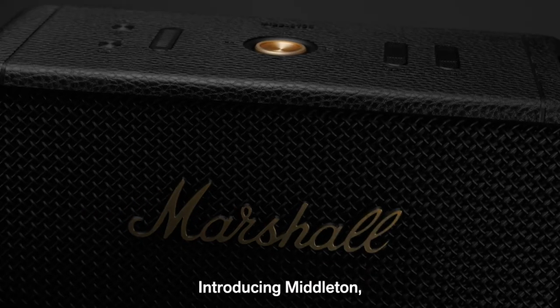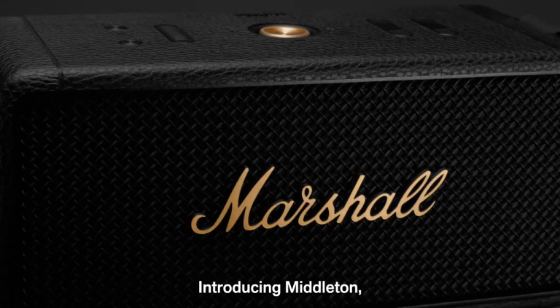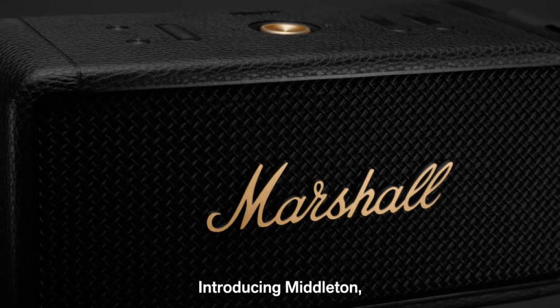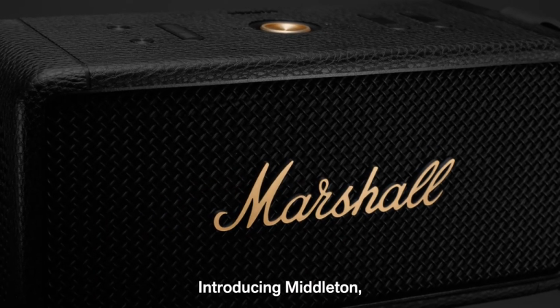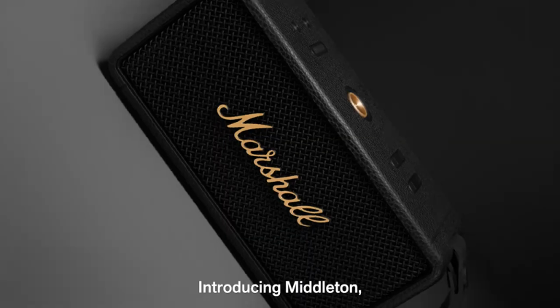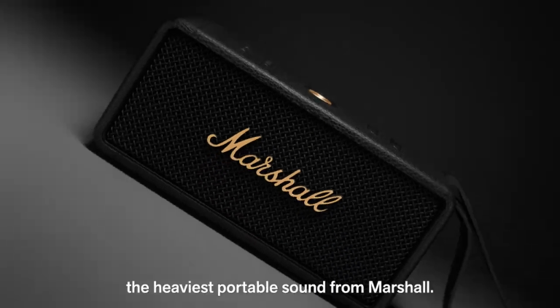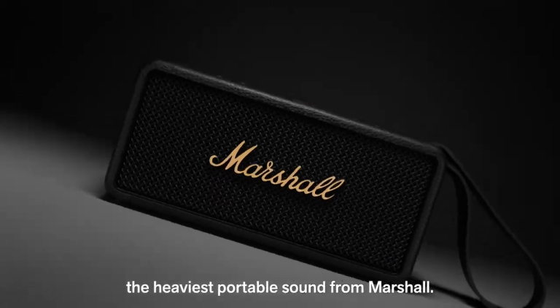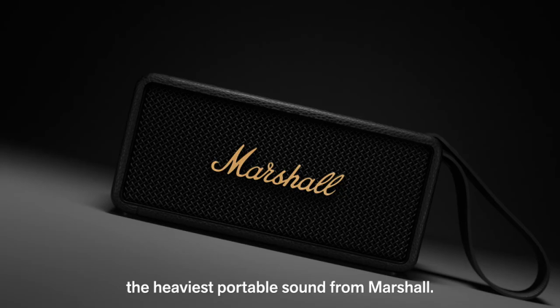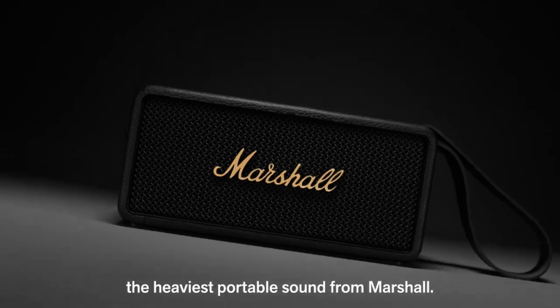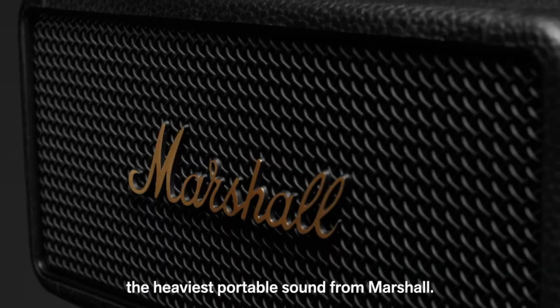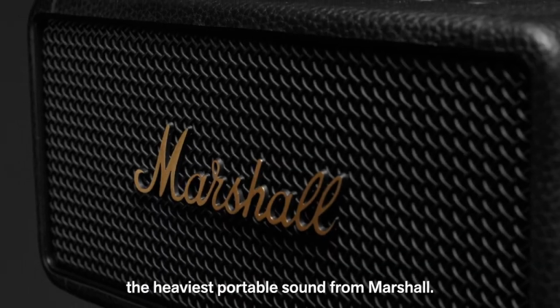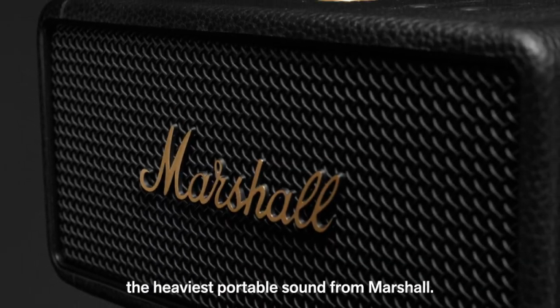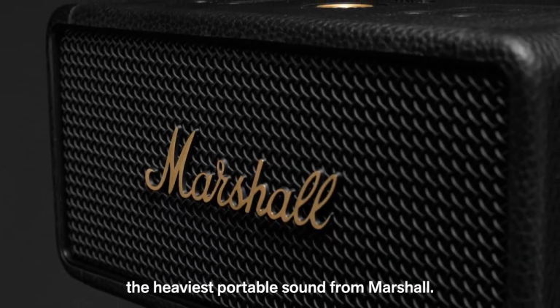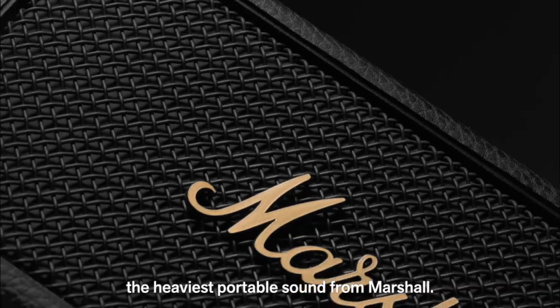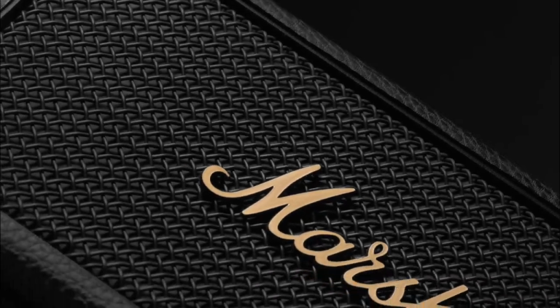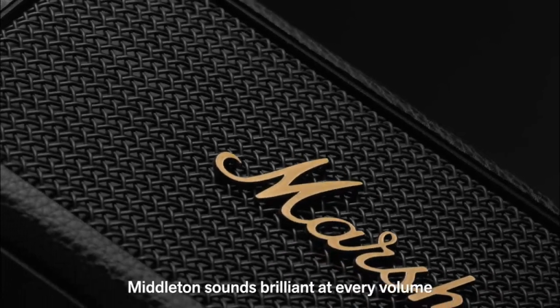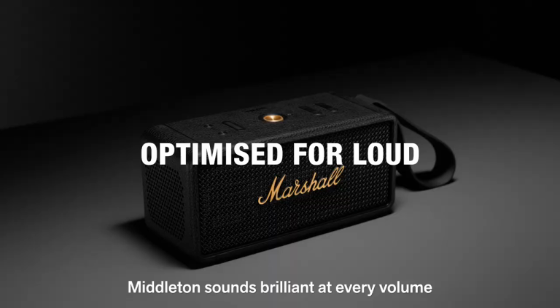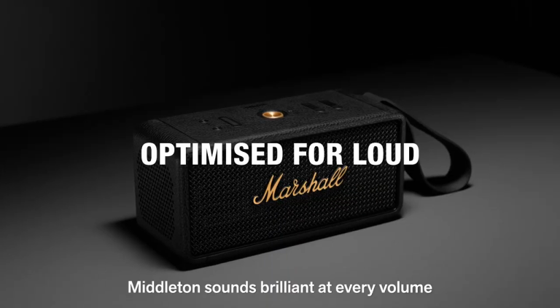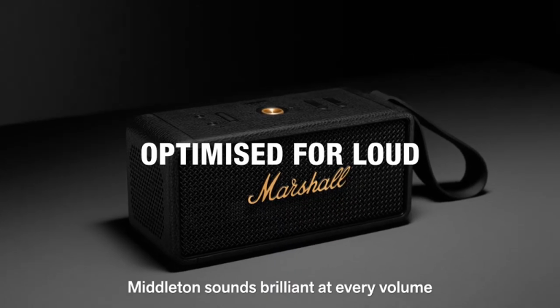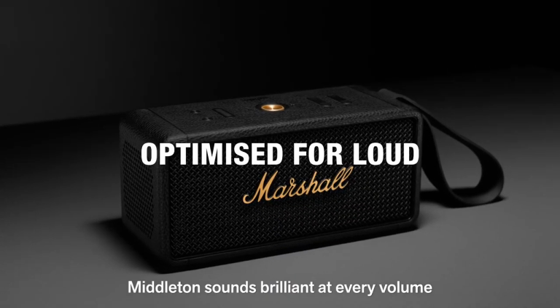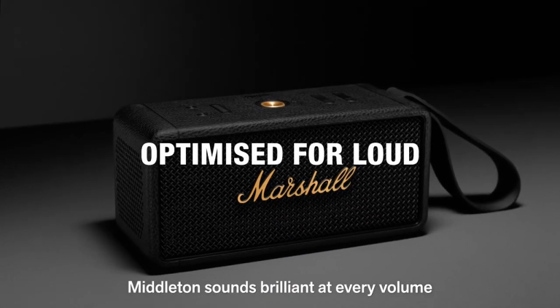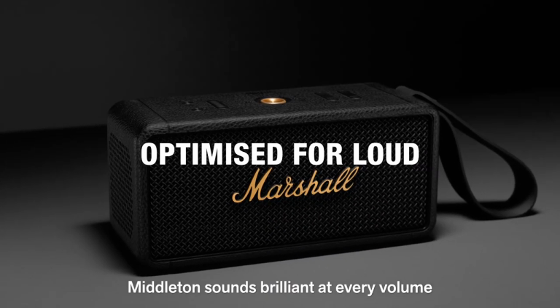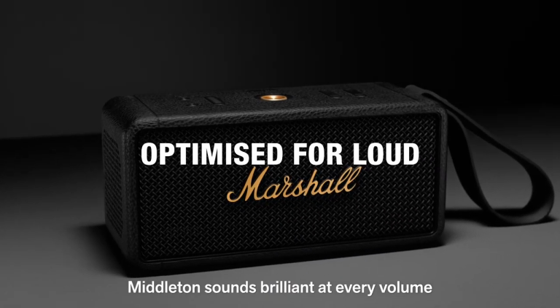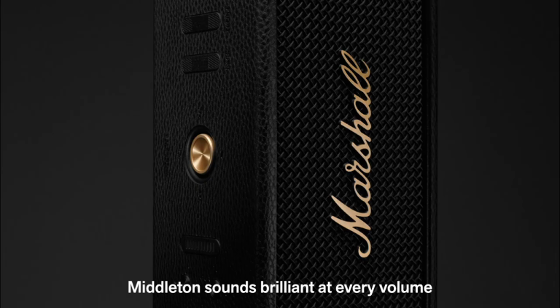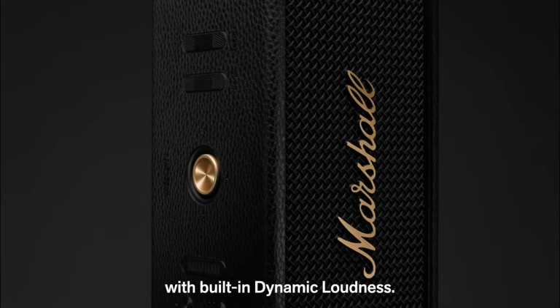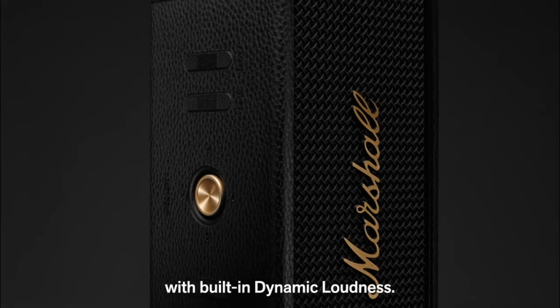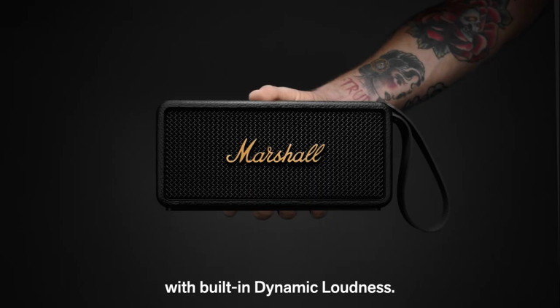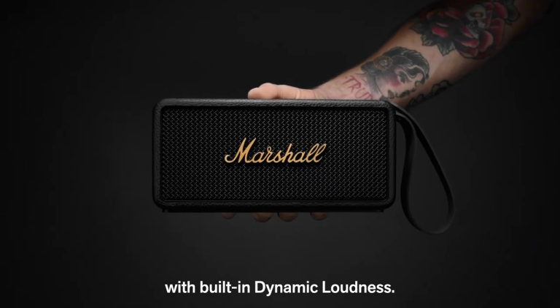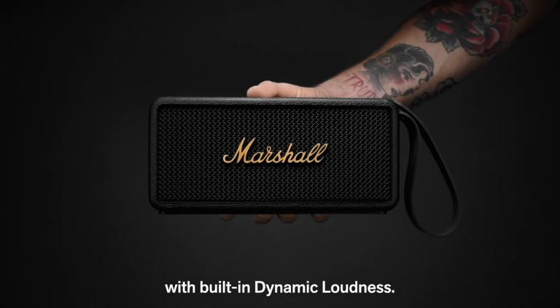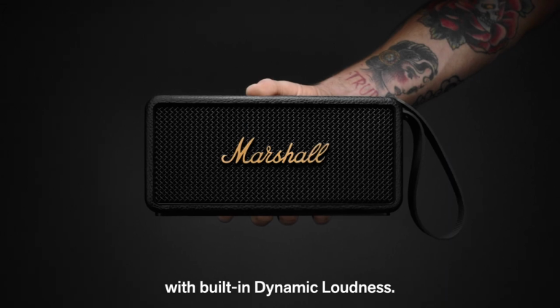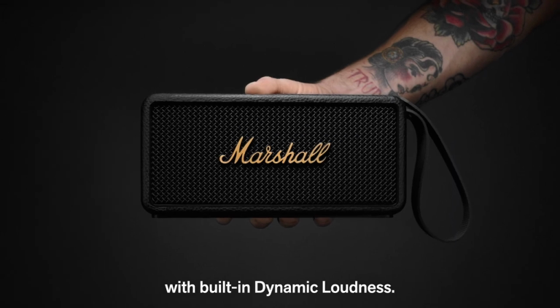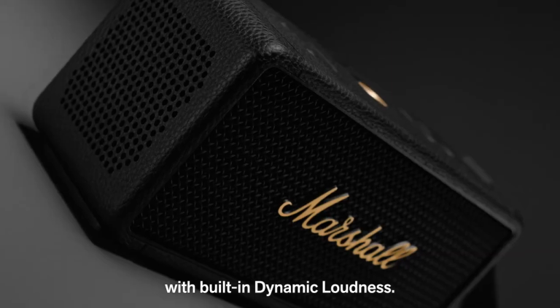Introducing Middleton, the heaviest portable sound from Marshall. Middleton sounds brilliant at every volume with built-in dynamic loudness.